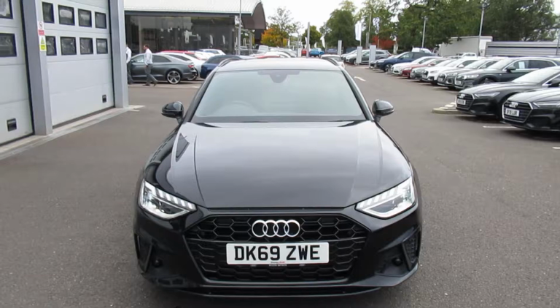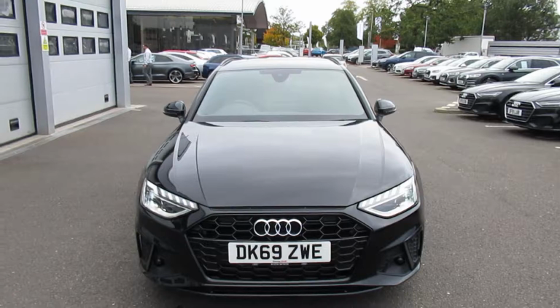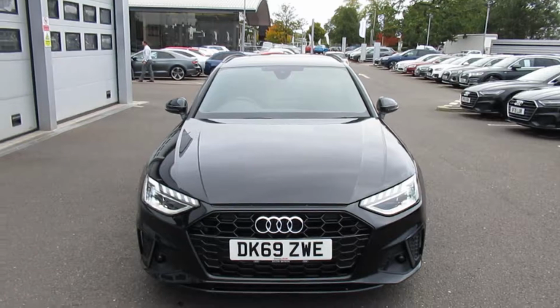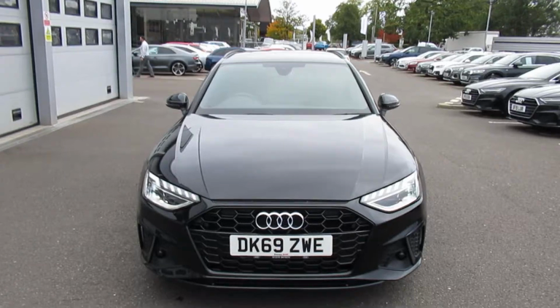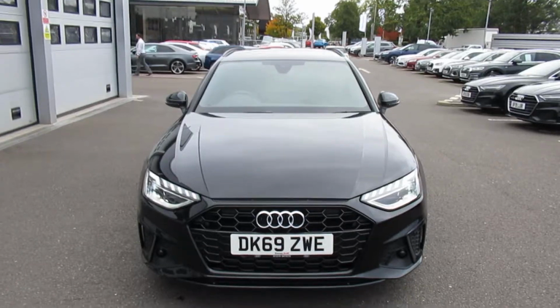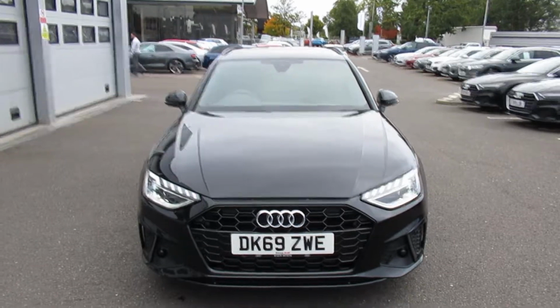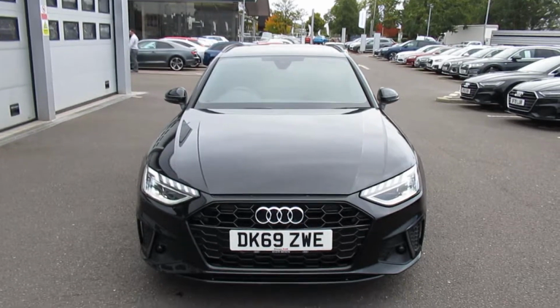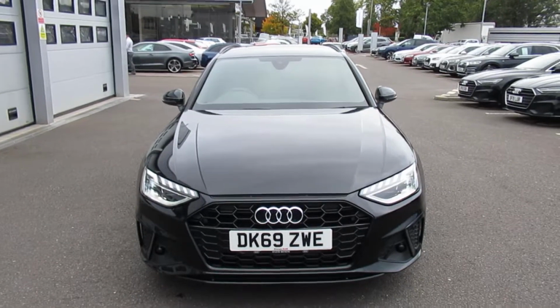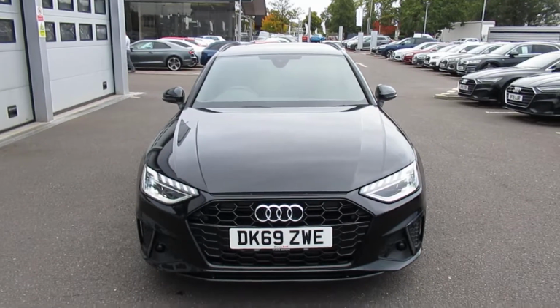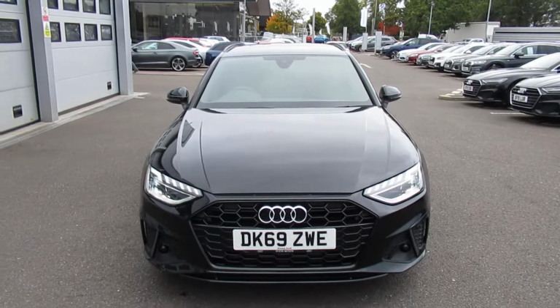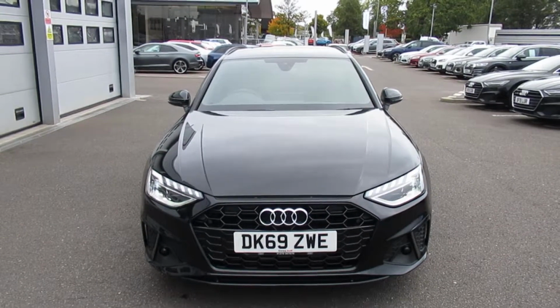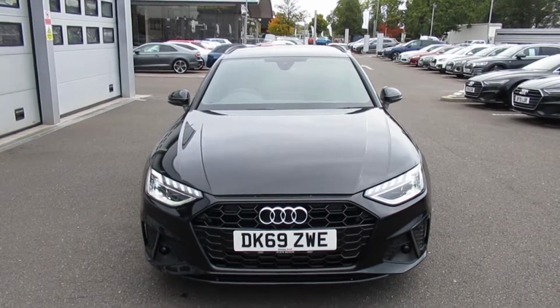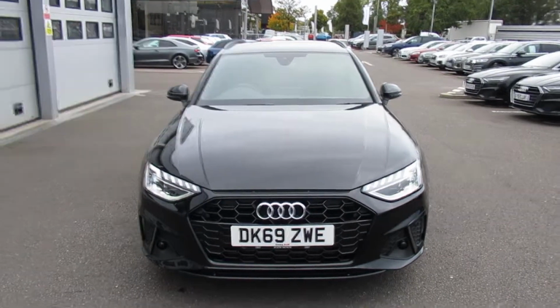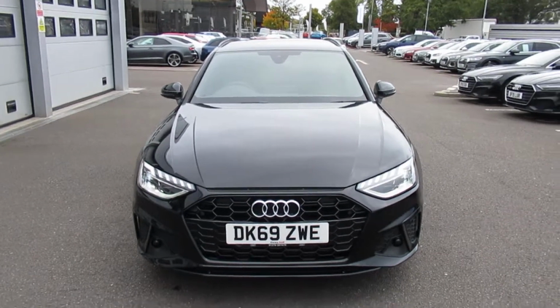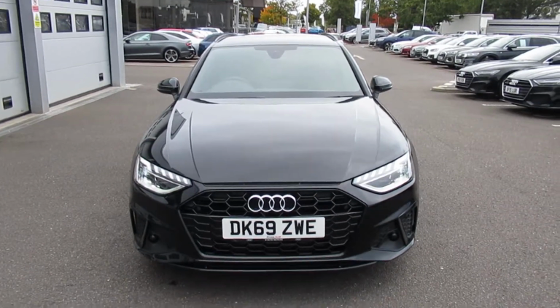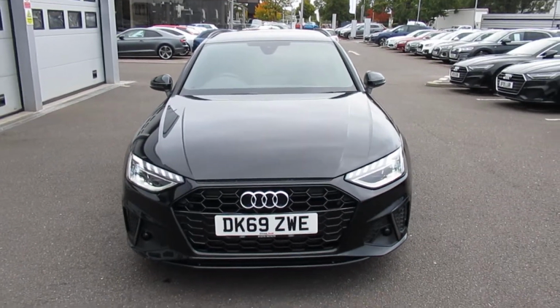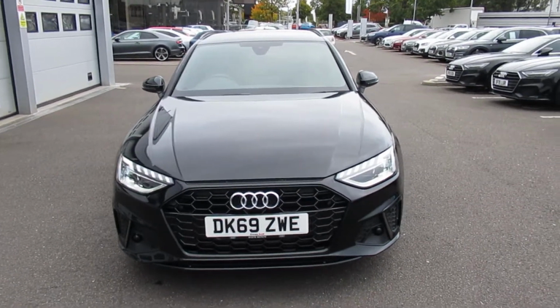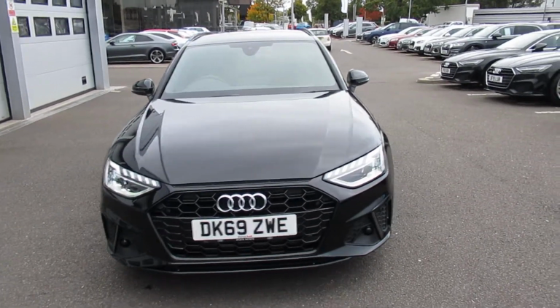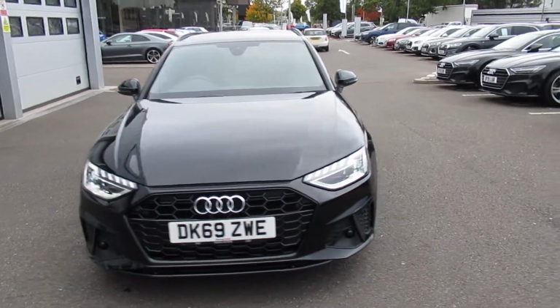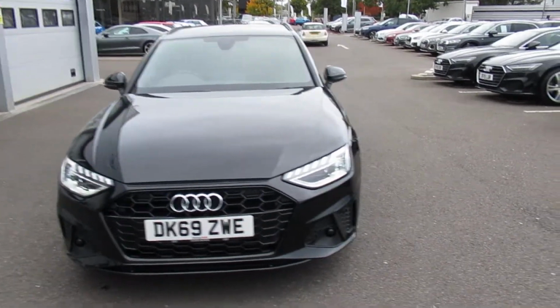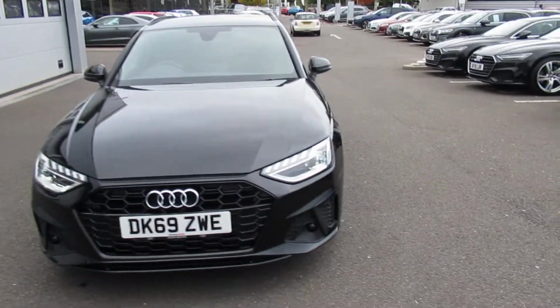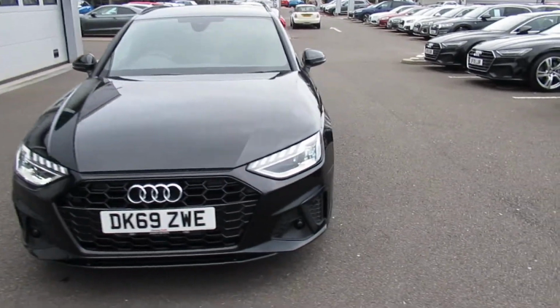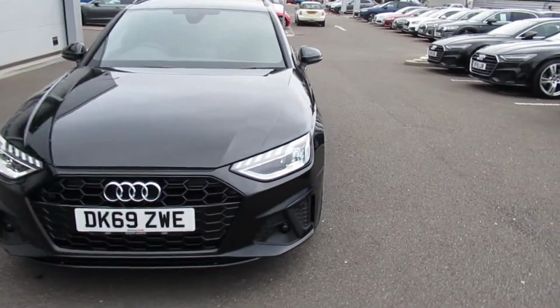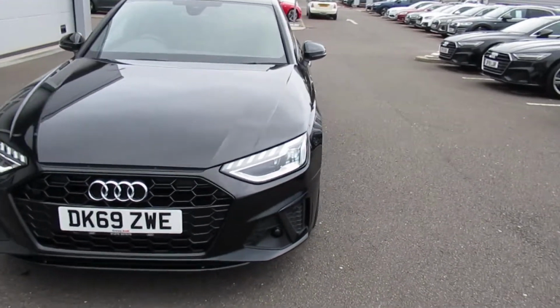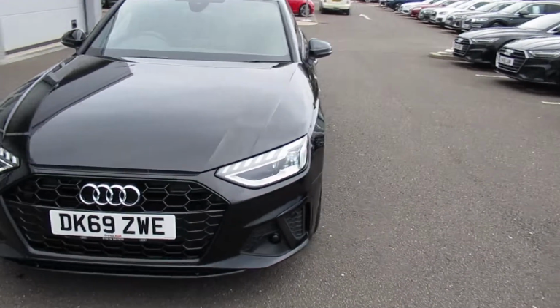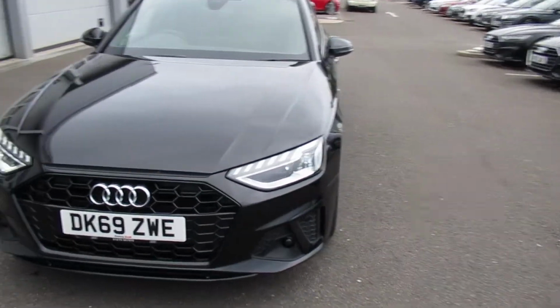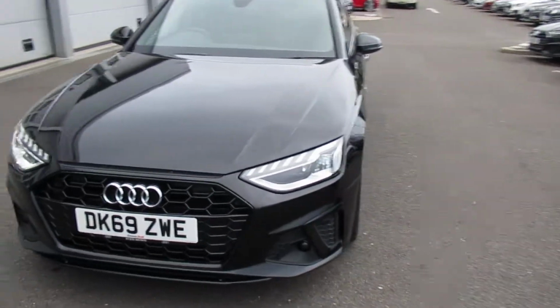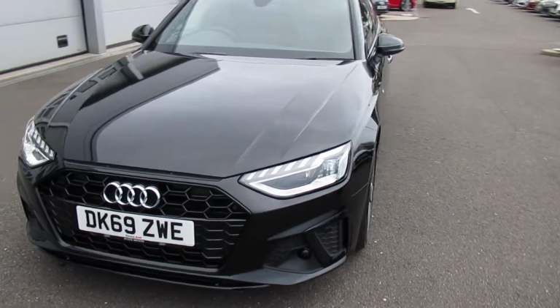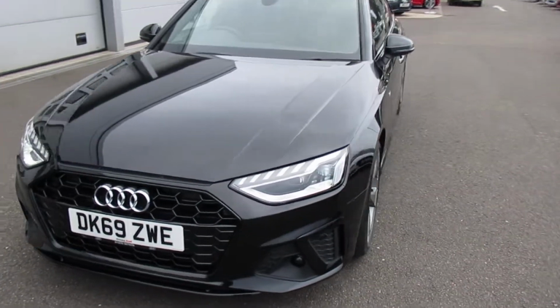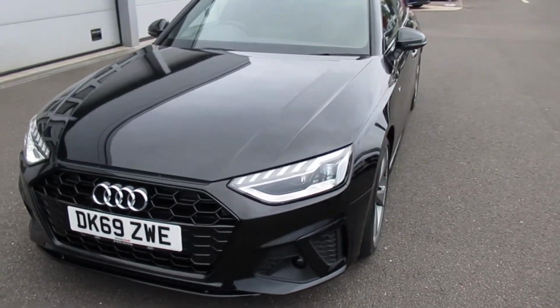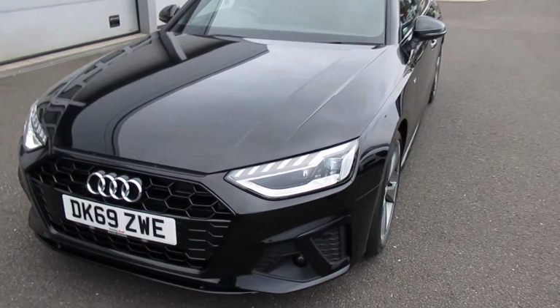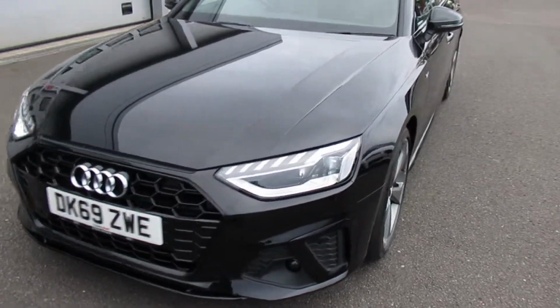Hello and welcome to Crib Audi. Today we have the Audi A4 Black Edition in Navarra Blue.